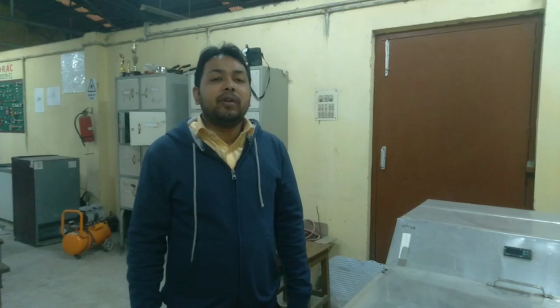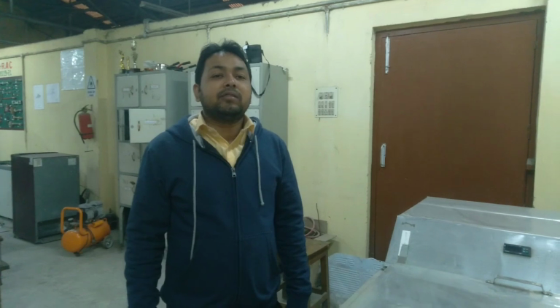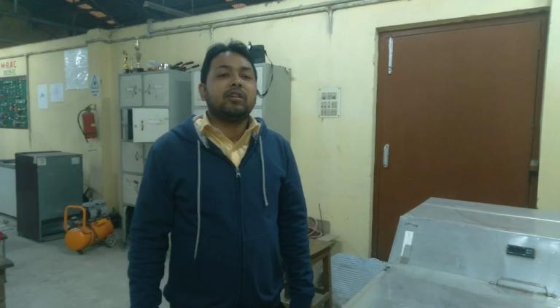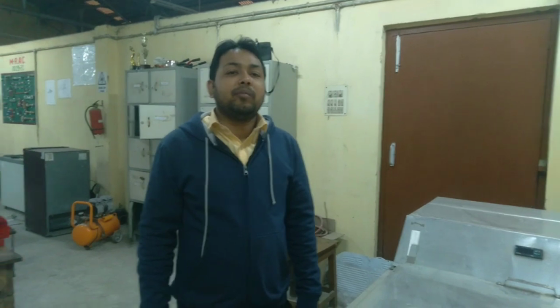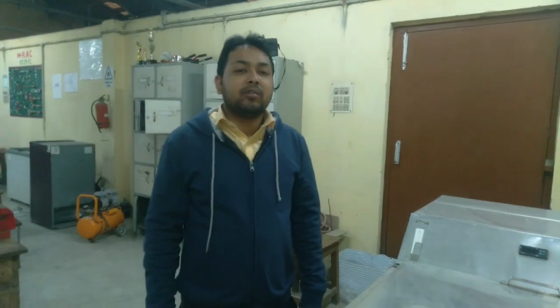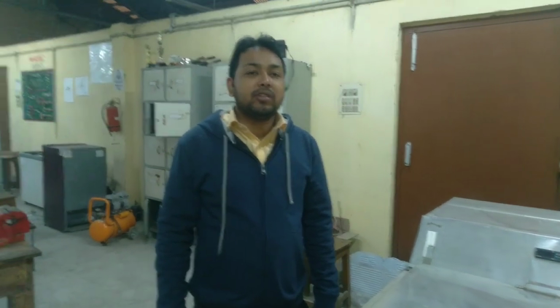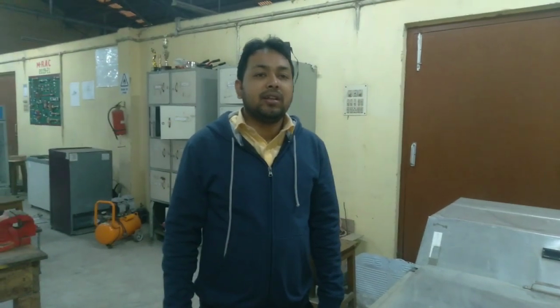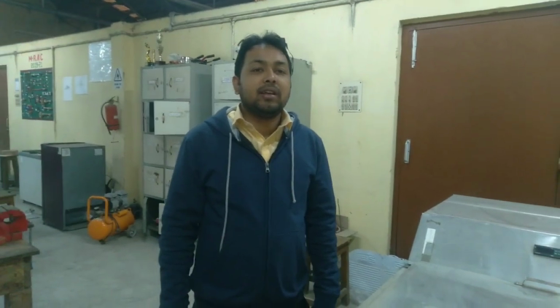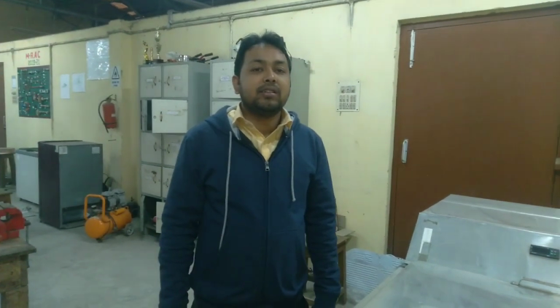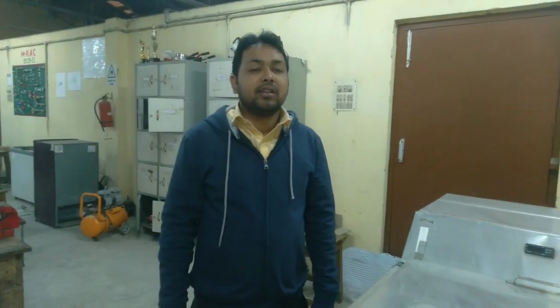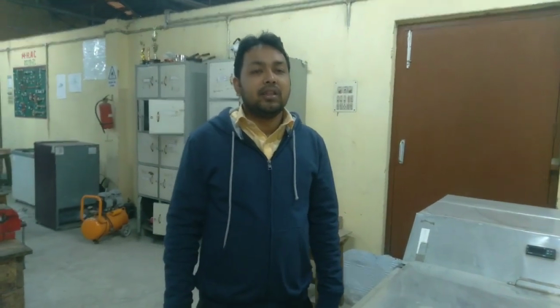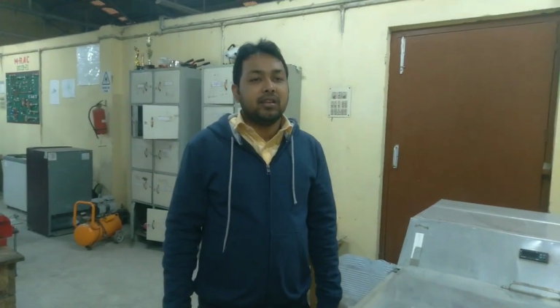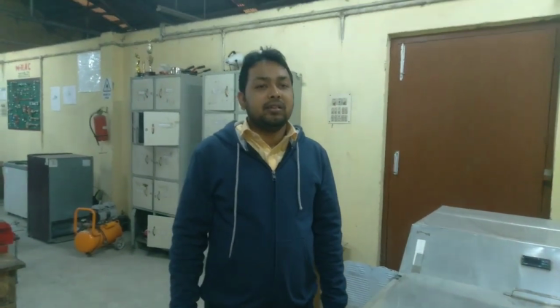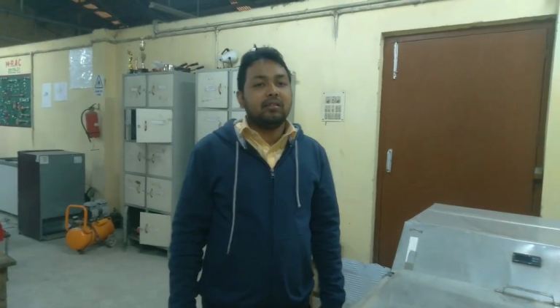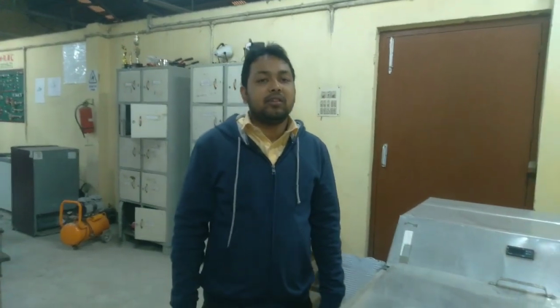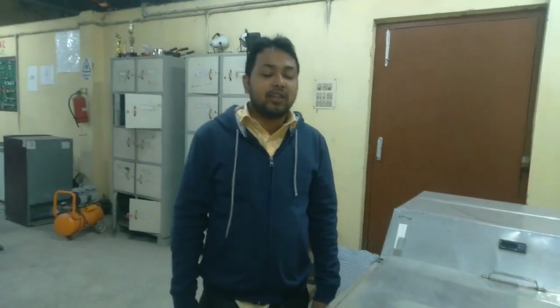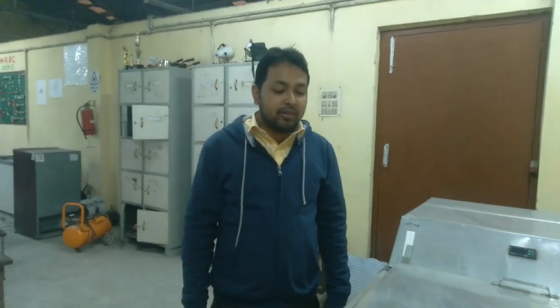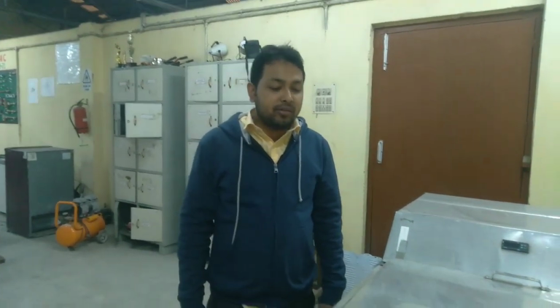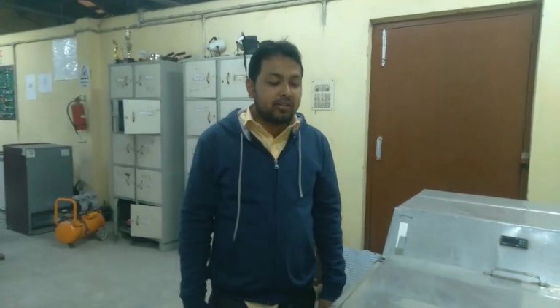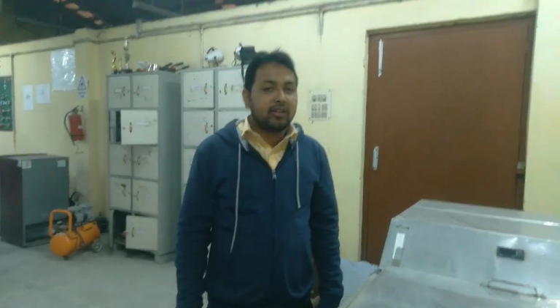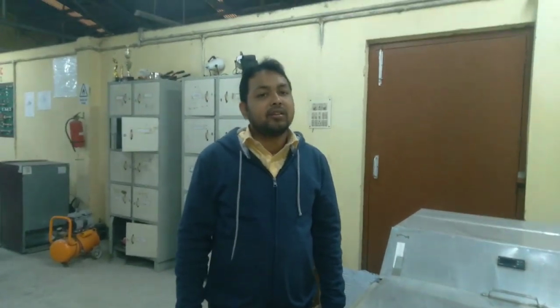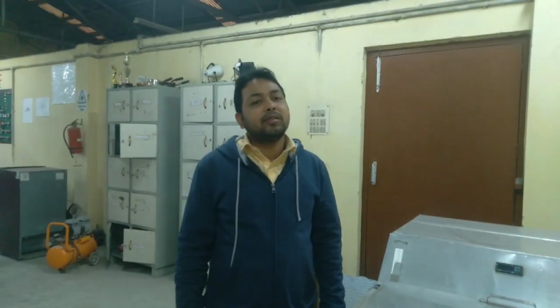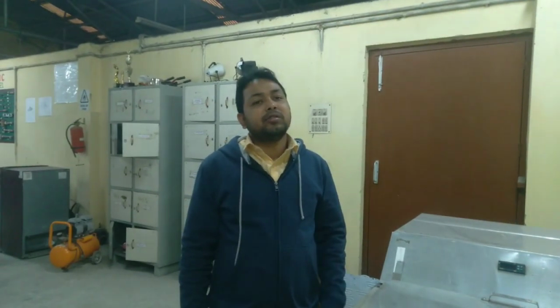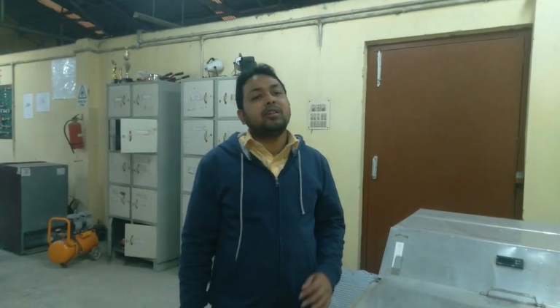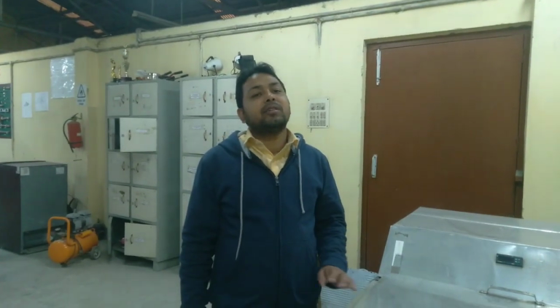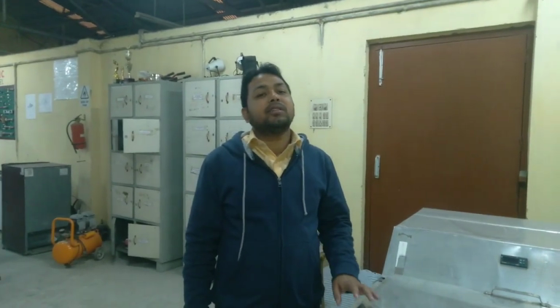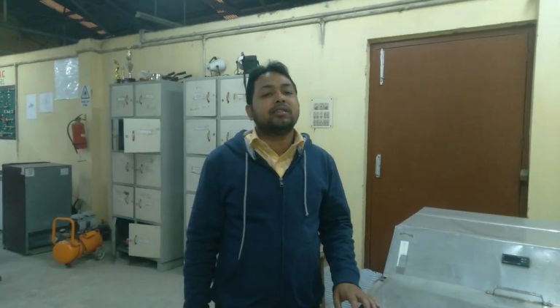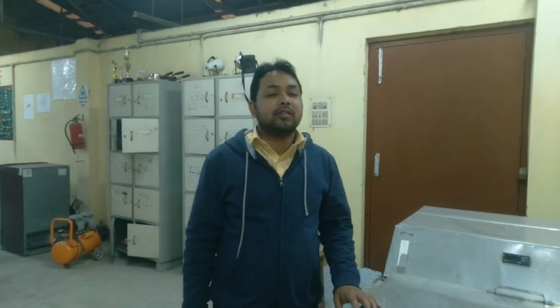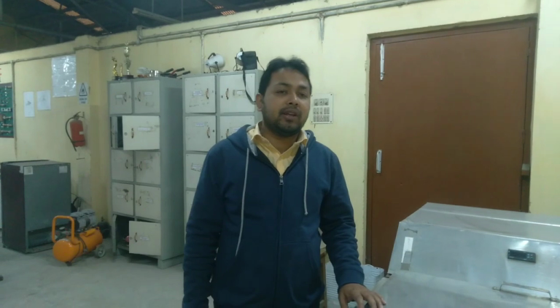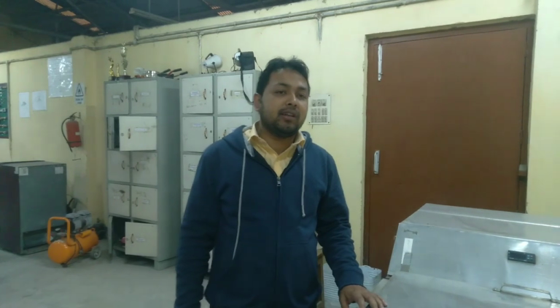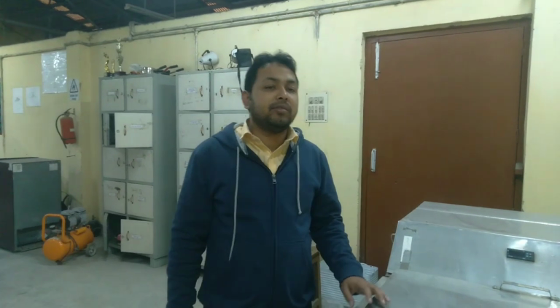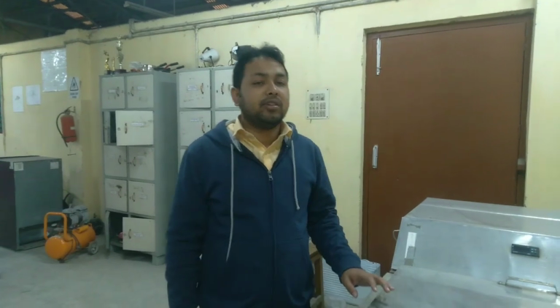Welcome back to my channel LSTechnicalStatic. In today's video, I will show you a practical video.